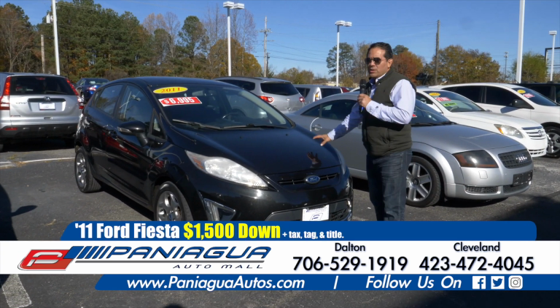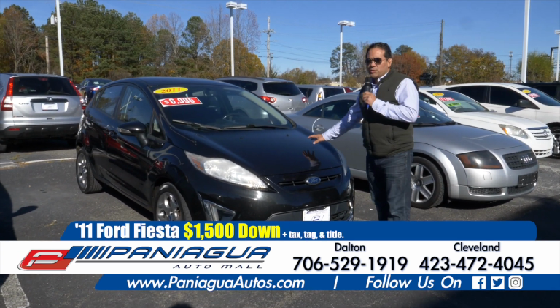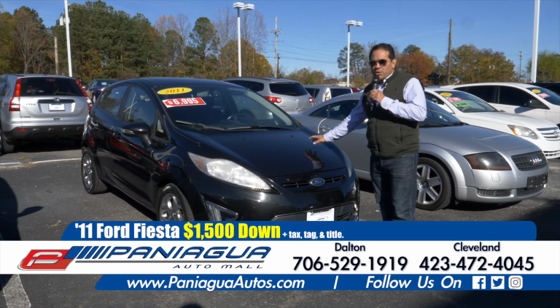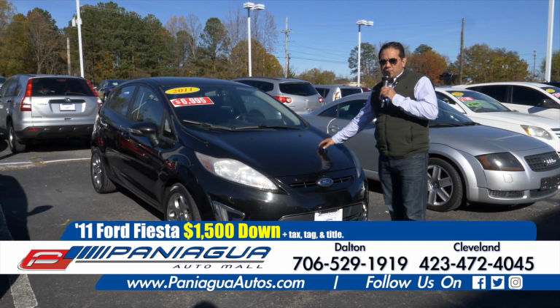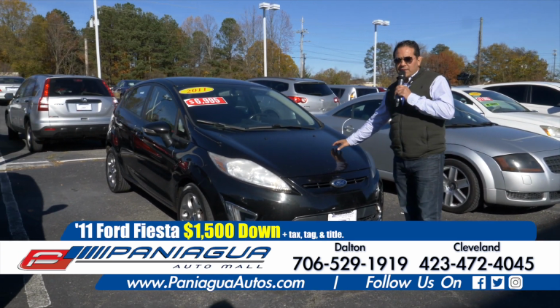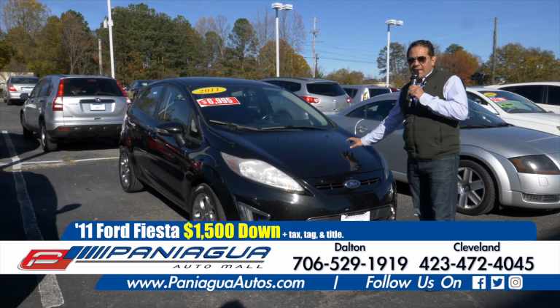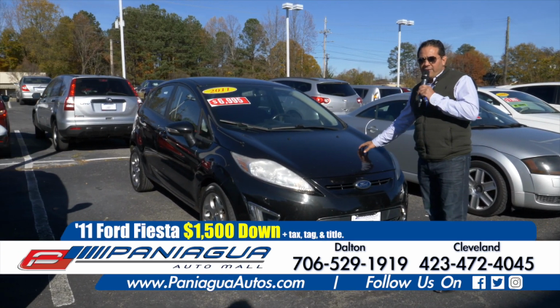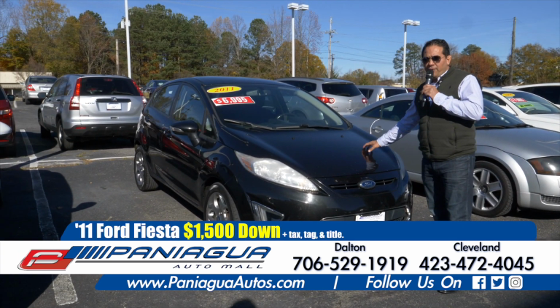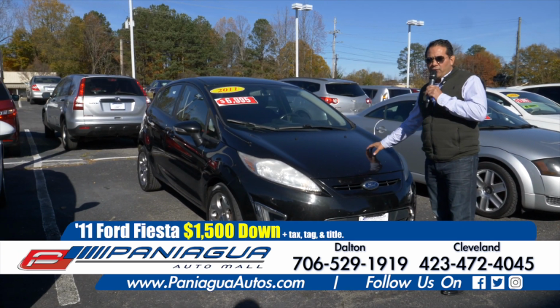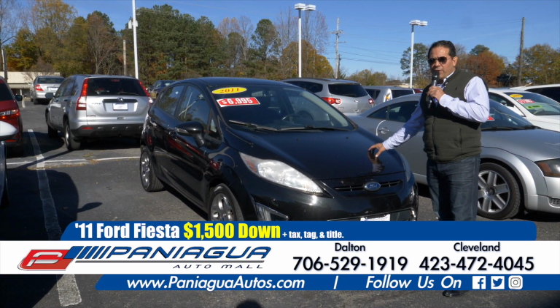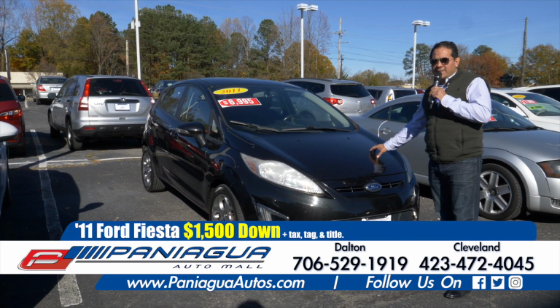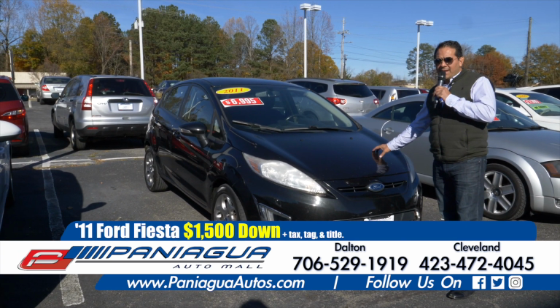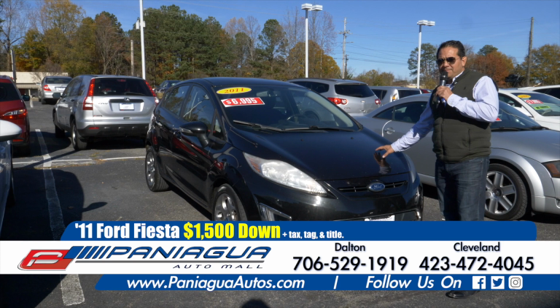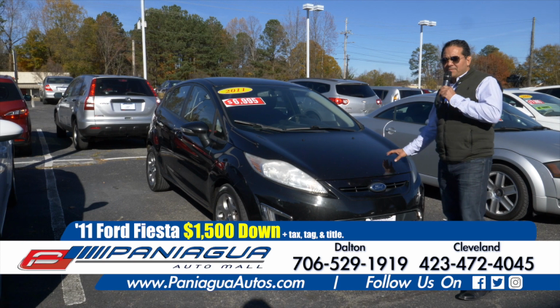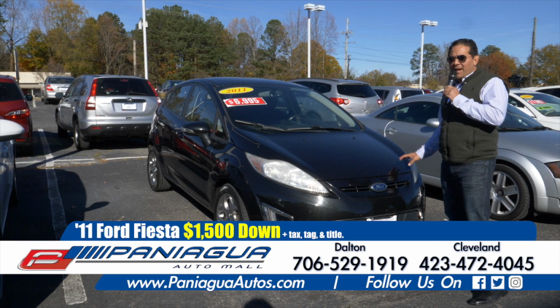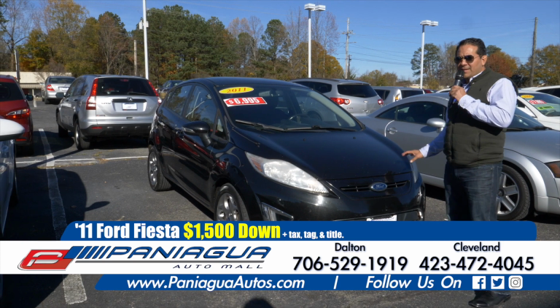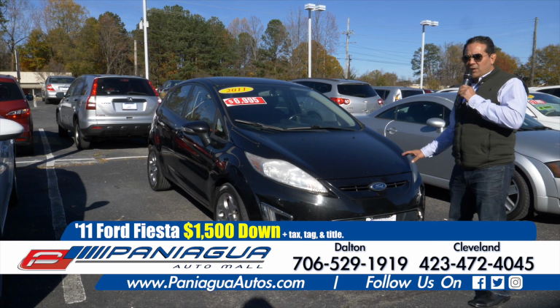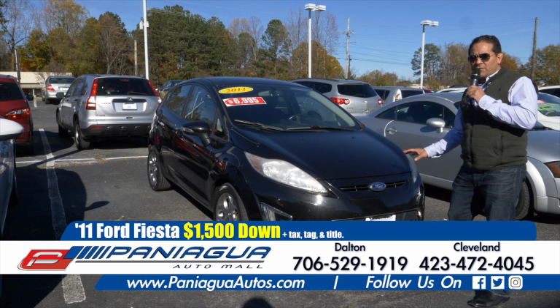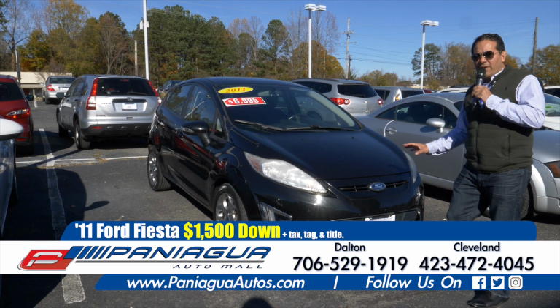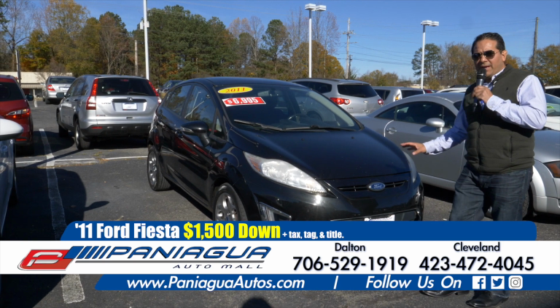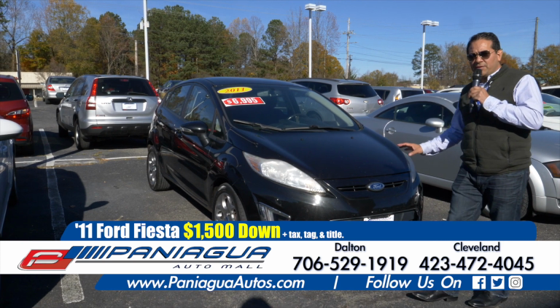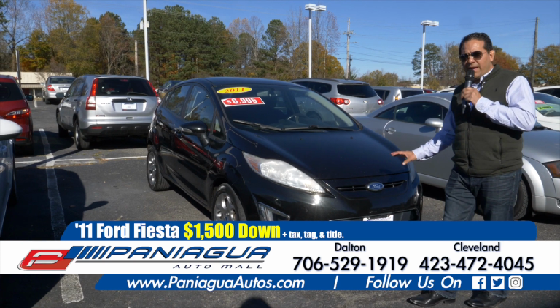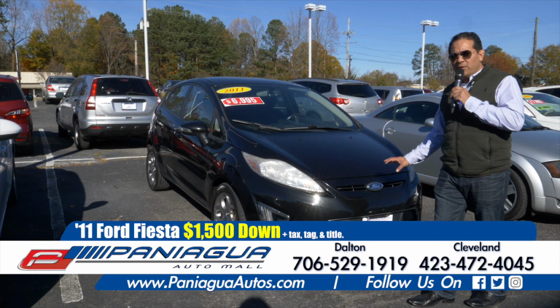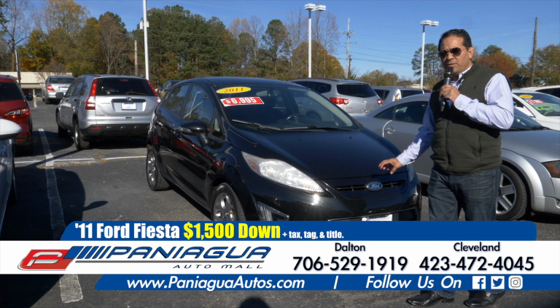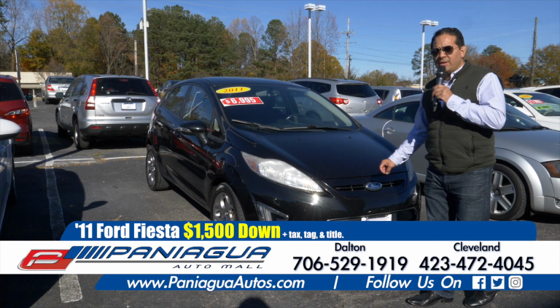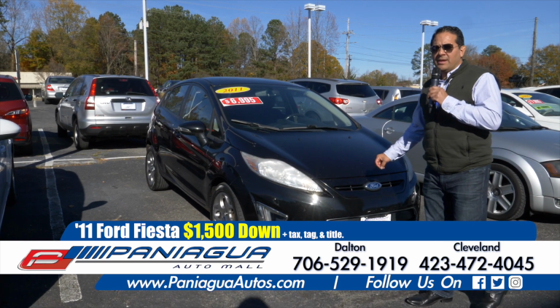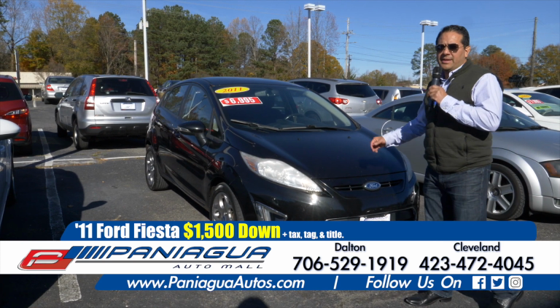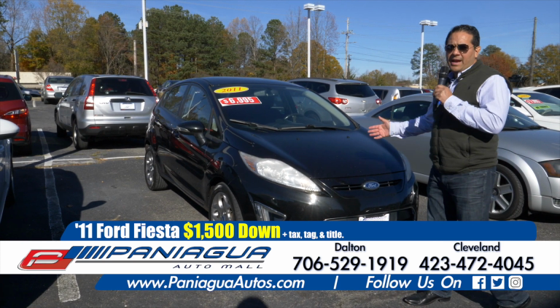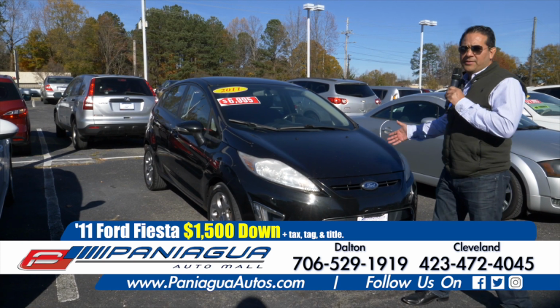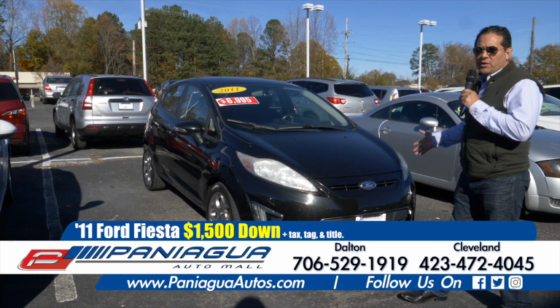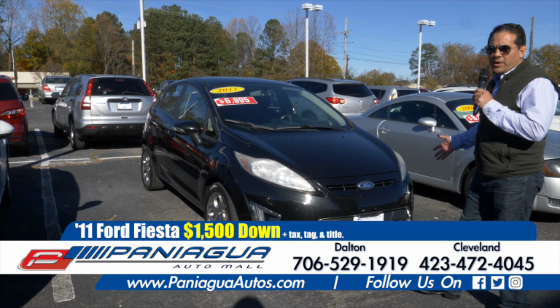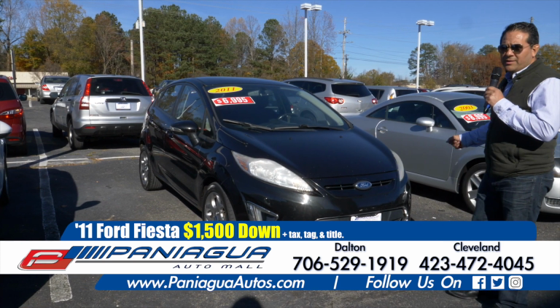2011 Ford Fiesta. $1,500 down and $100 a week.